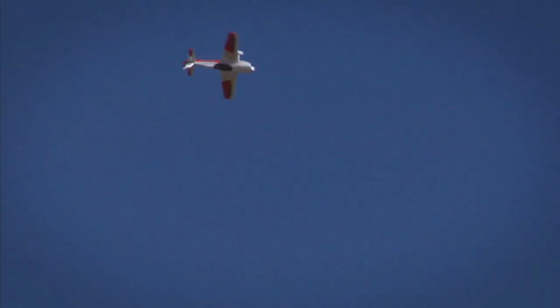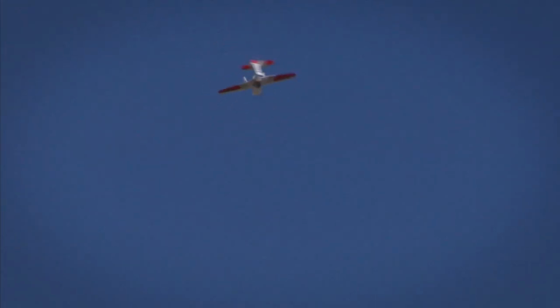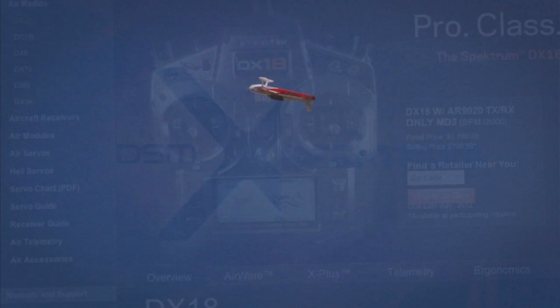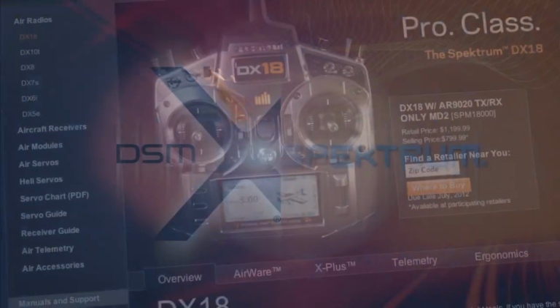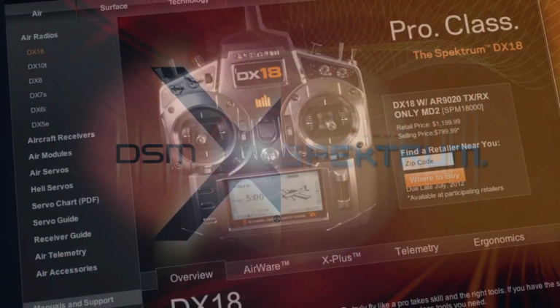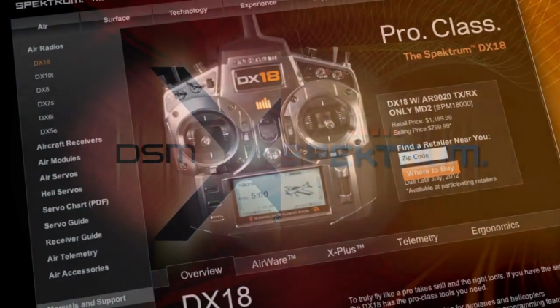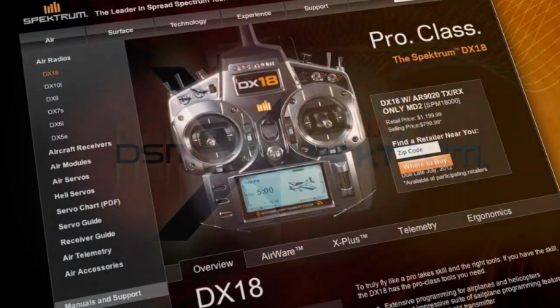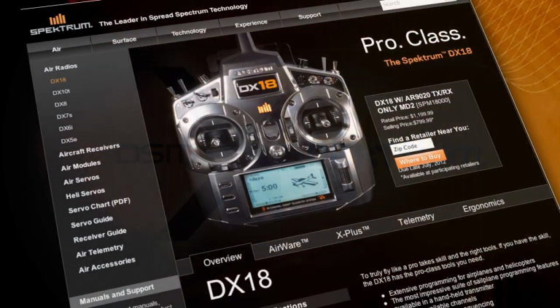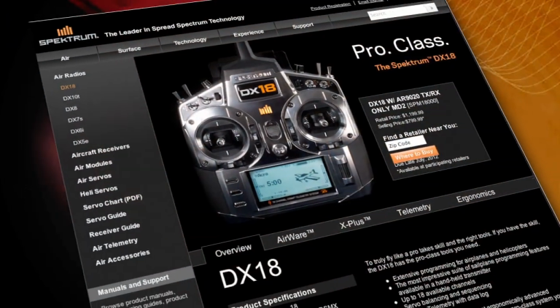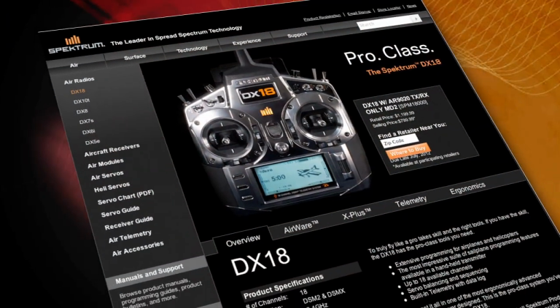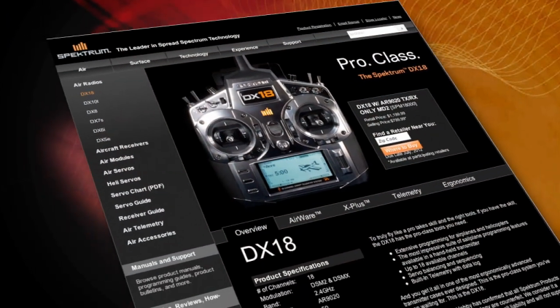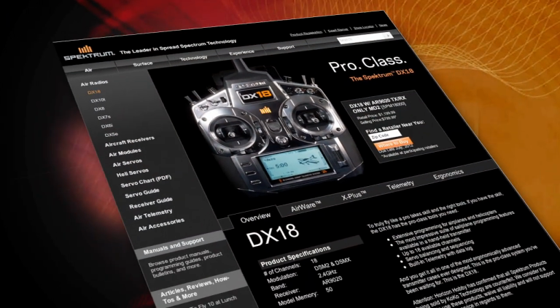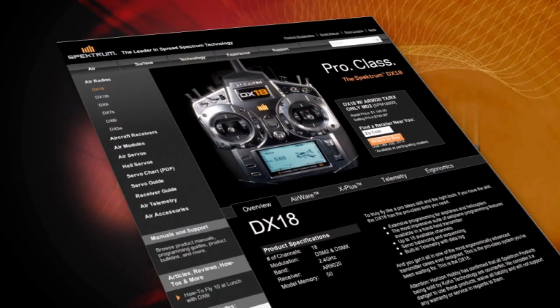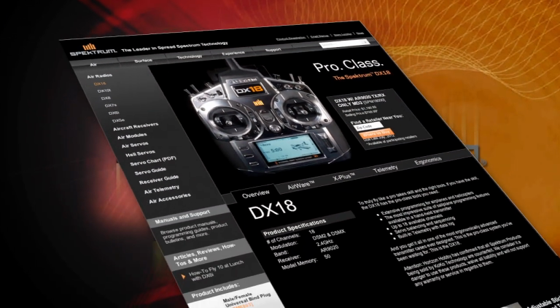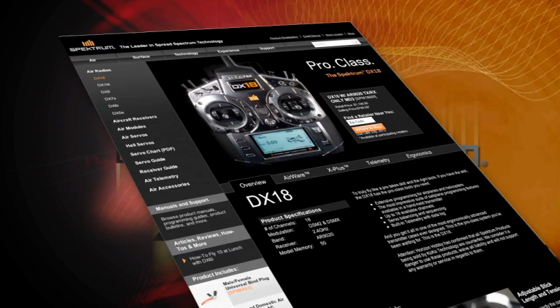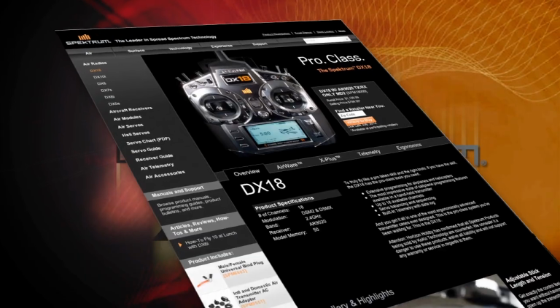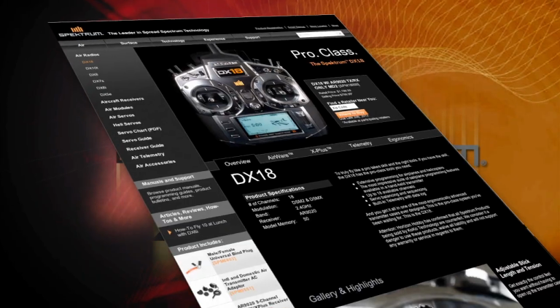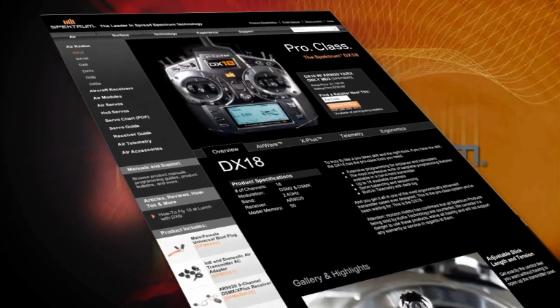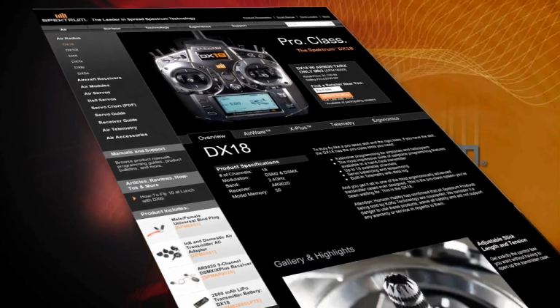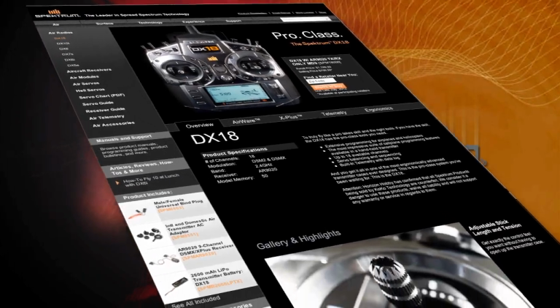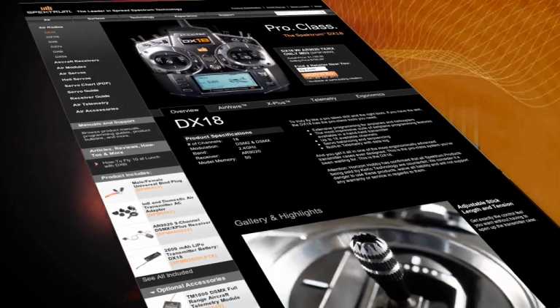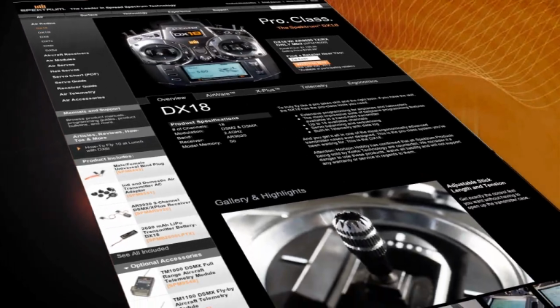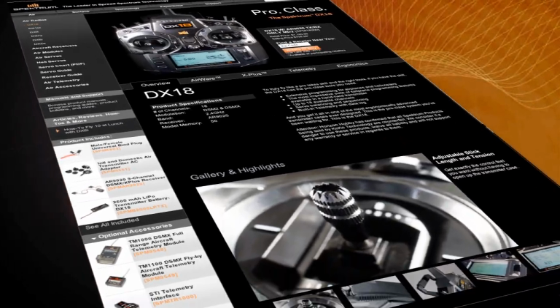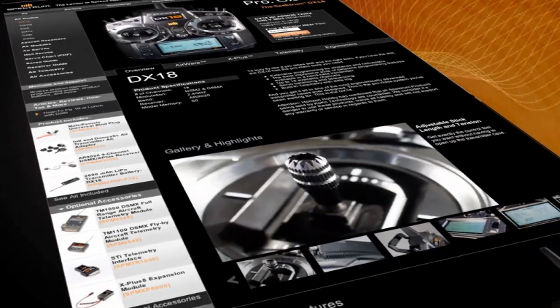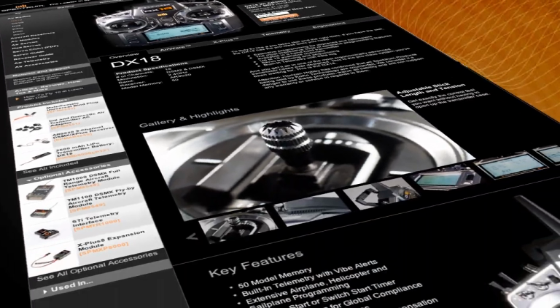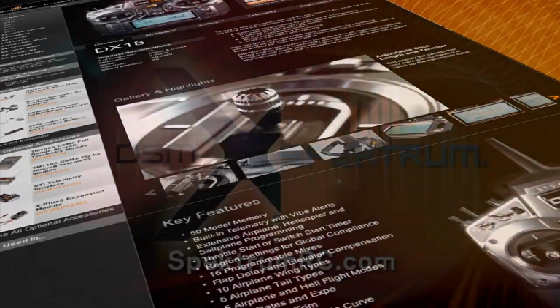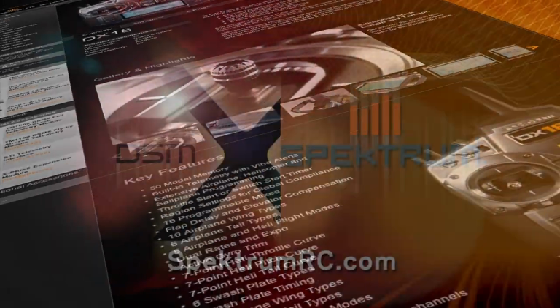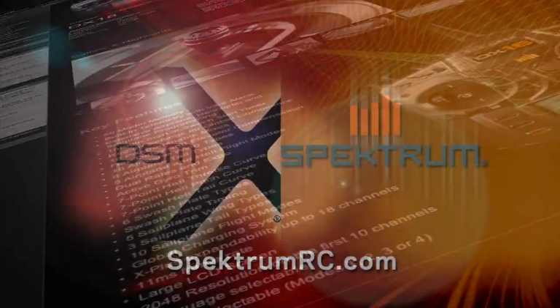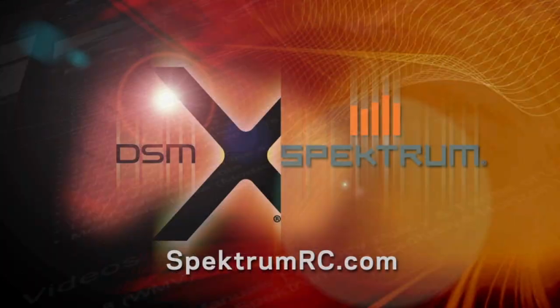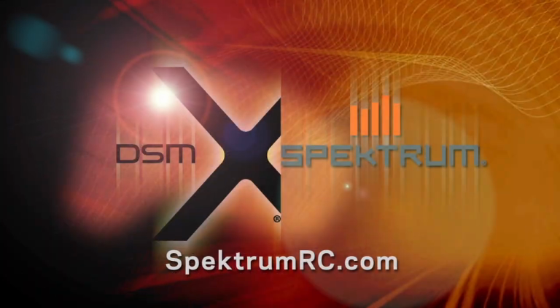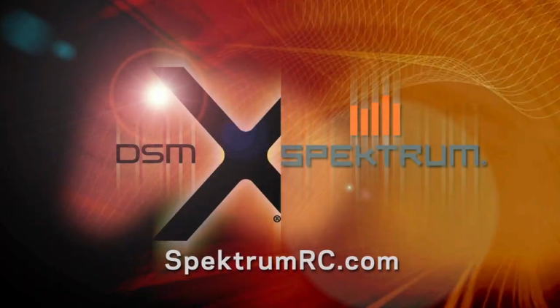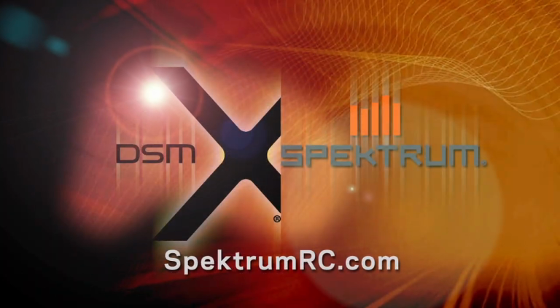To learn more about the Spektrum DX18 and to find a retailer near you, visit SpectrumRC.com.